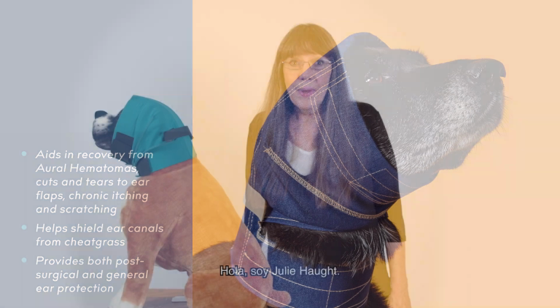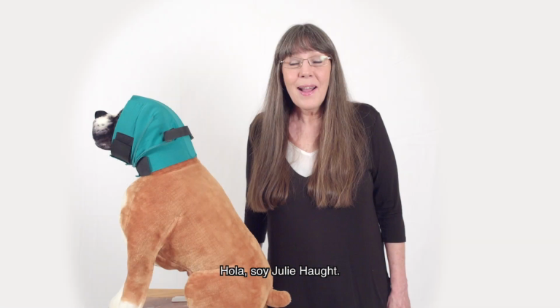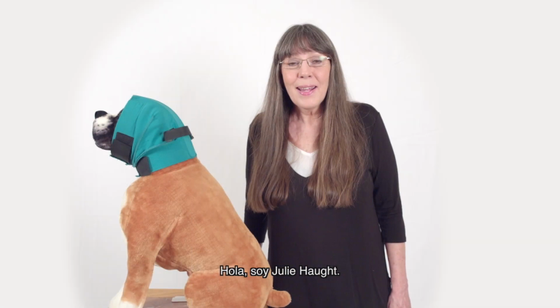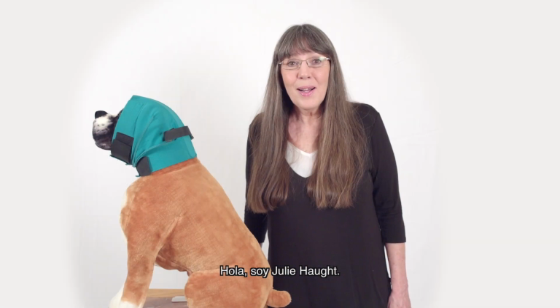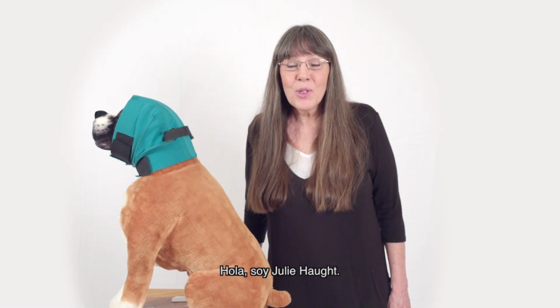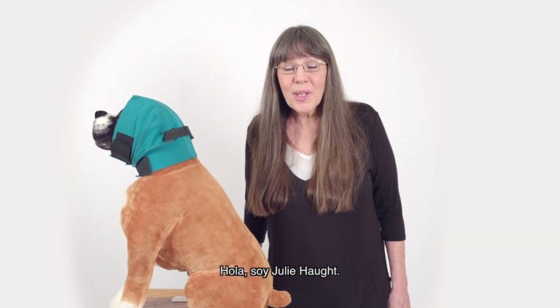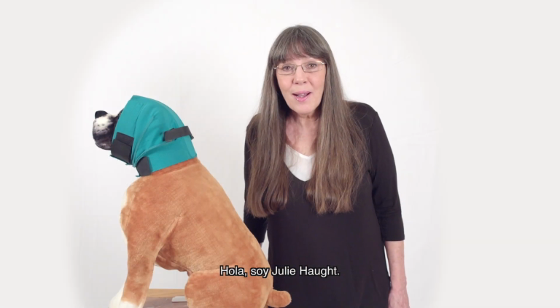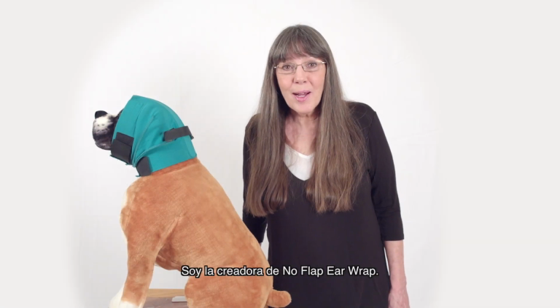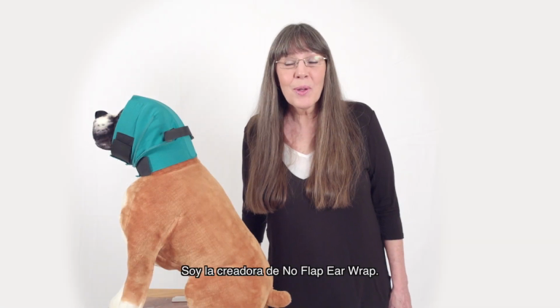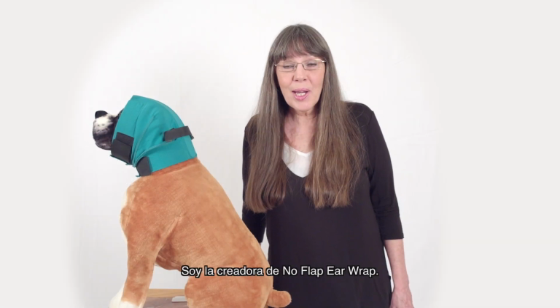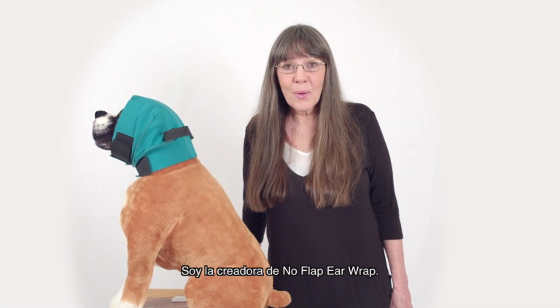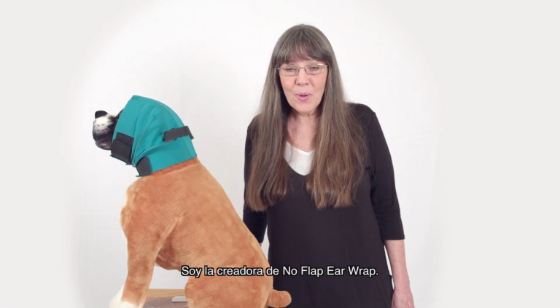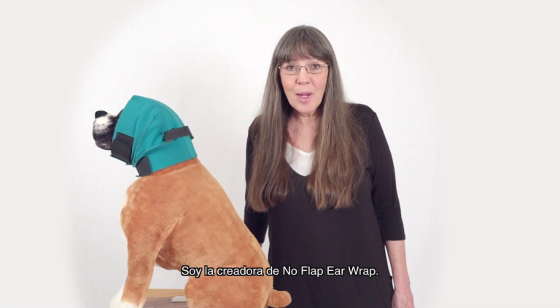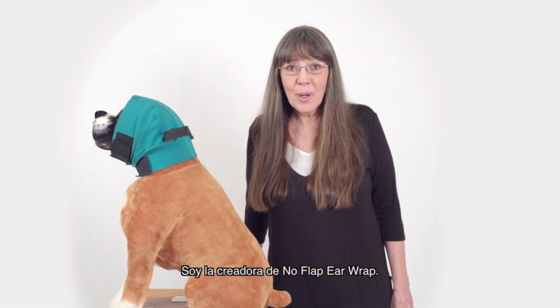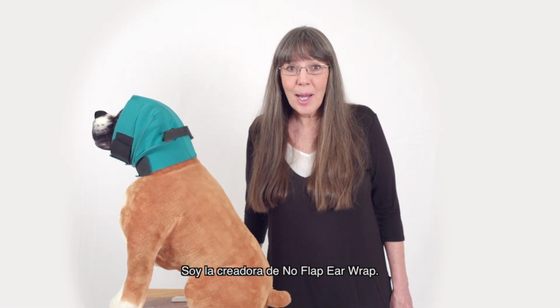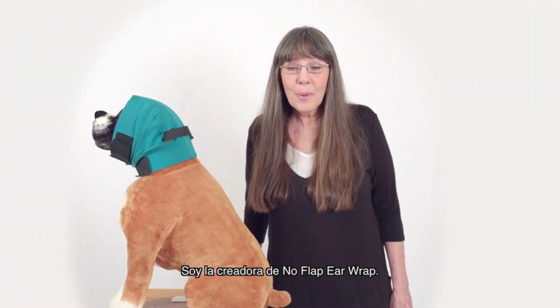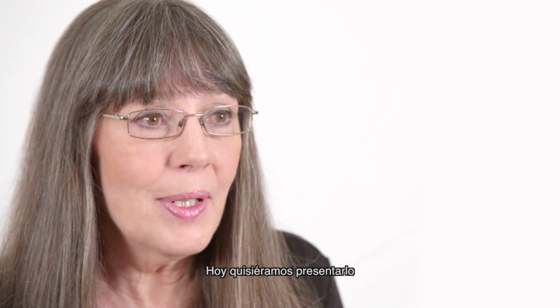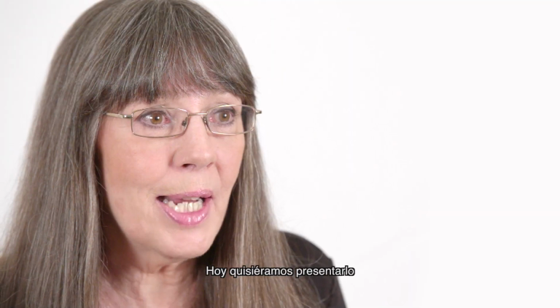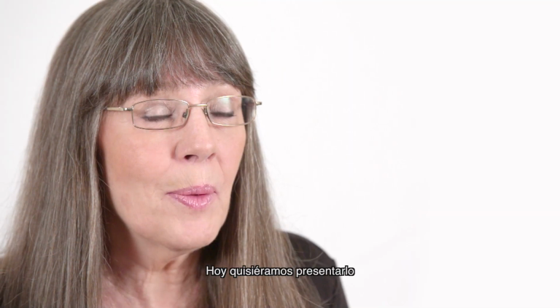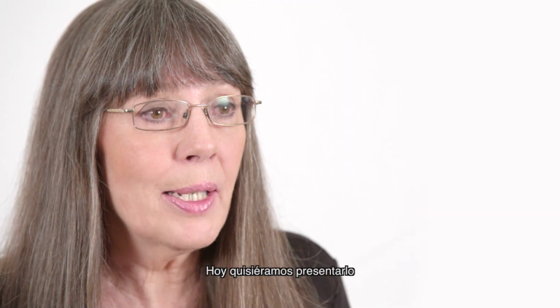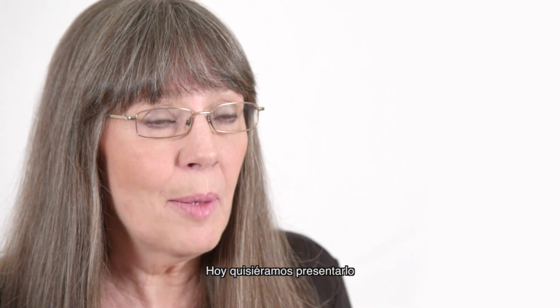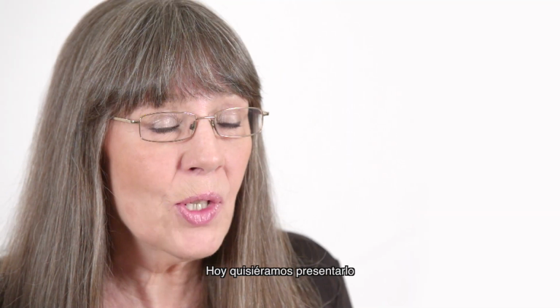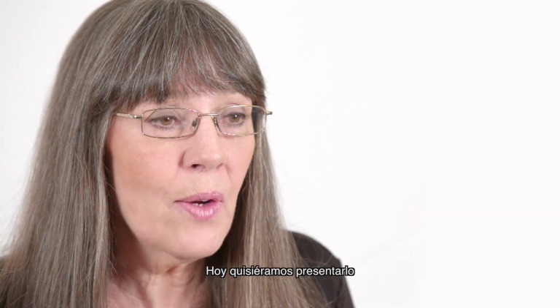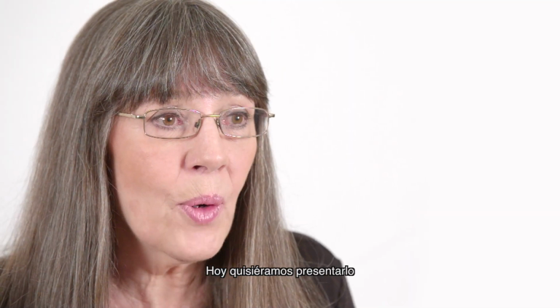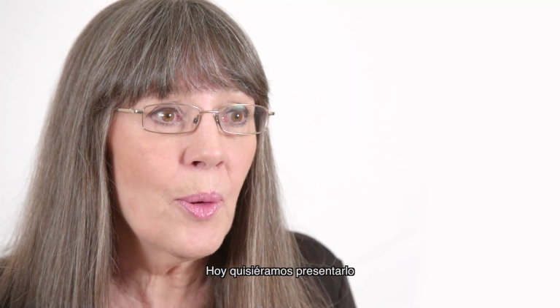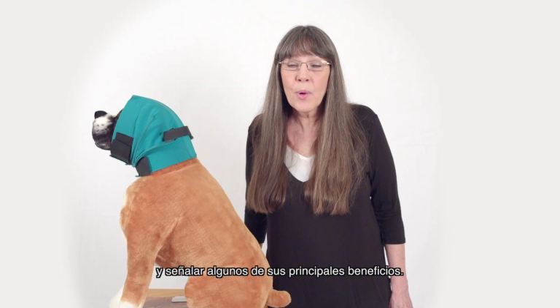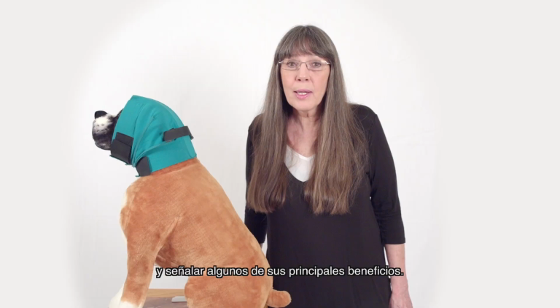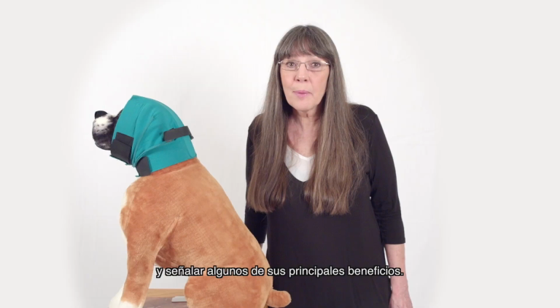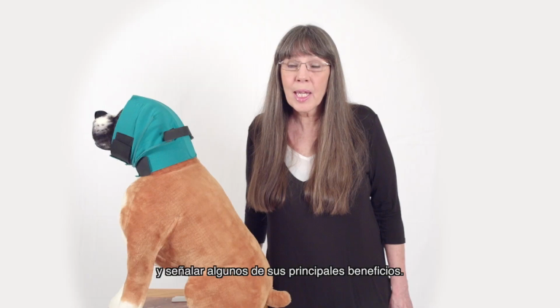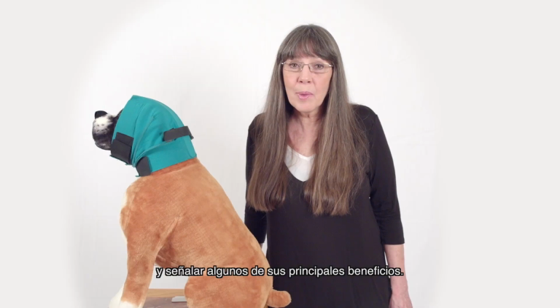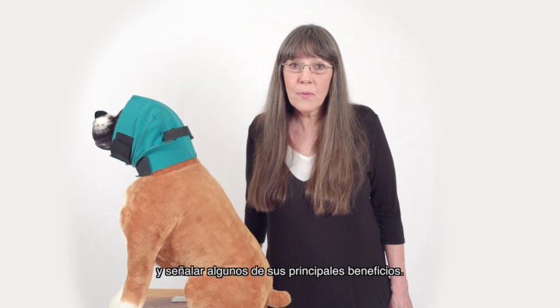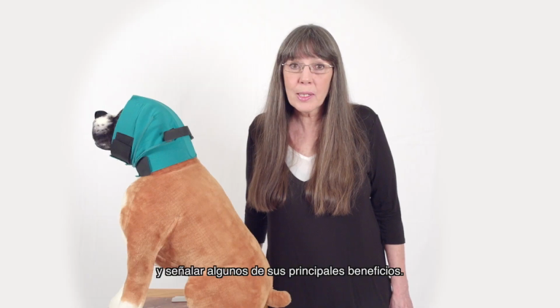Hi, I'm Julie Haught. I'm the creator of No Flap Ear Wrap. Today we would like to demonstrate it for you and point out some of the key benefits.